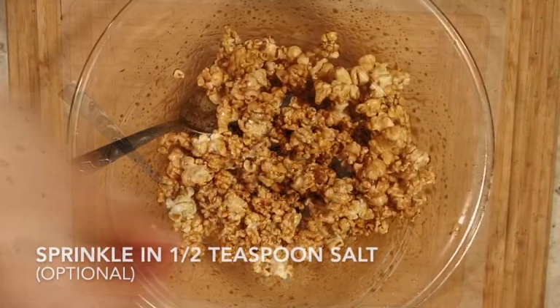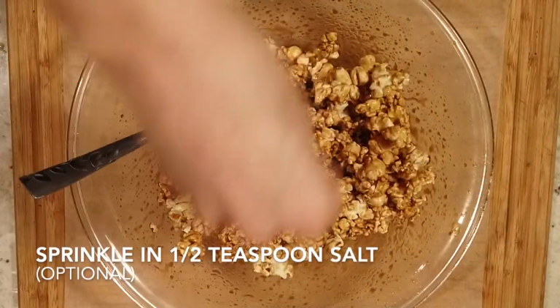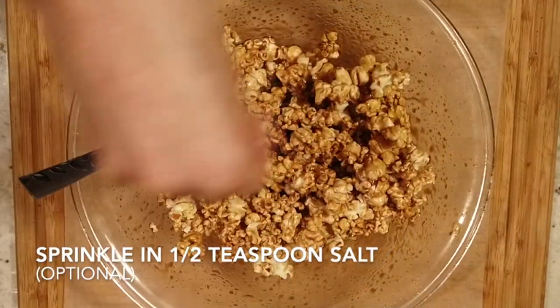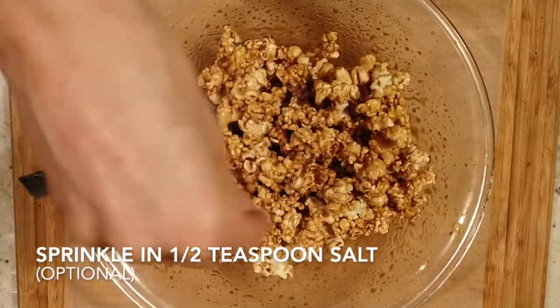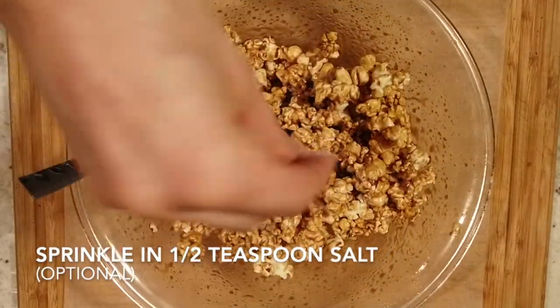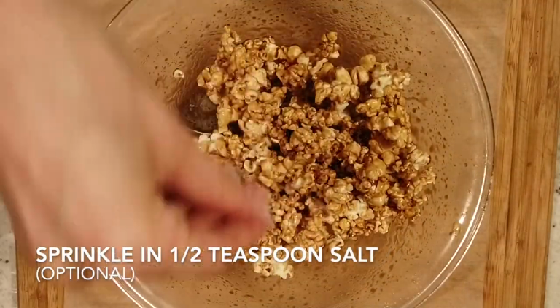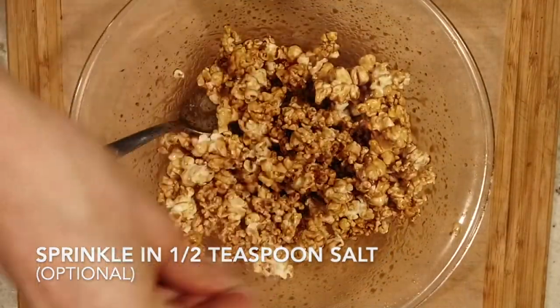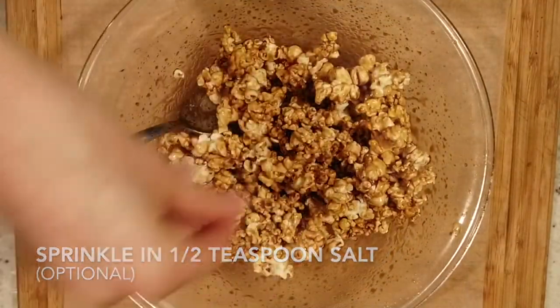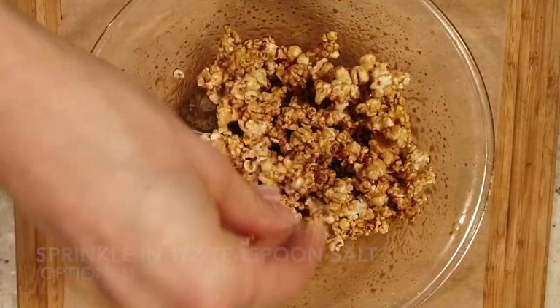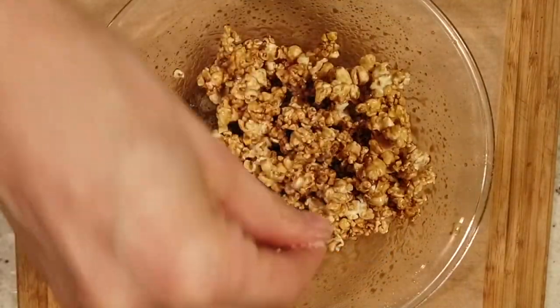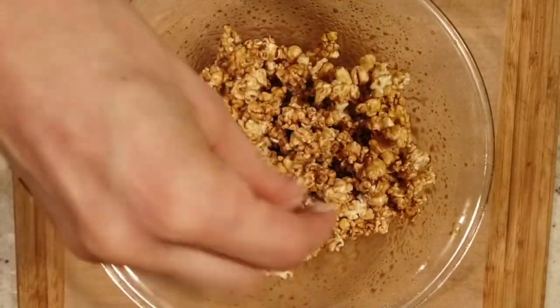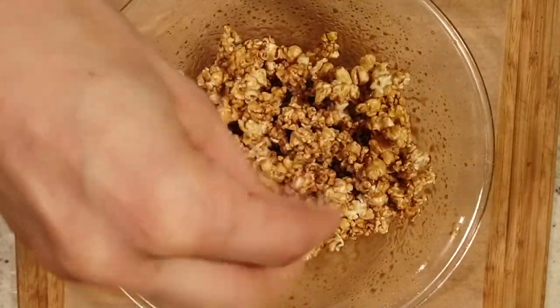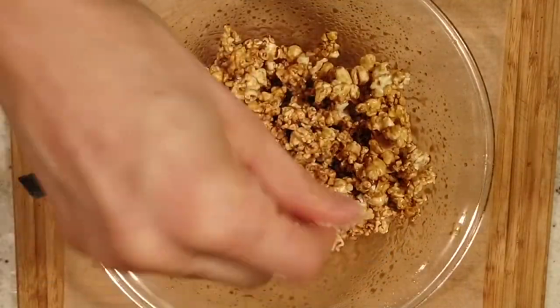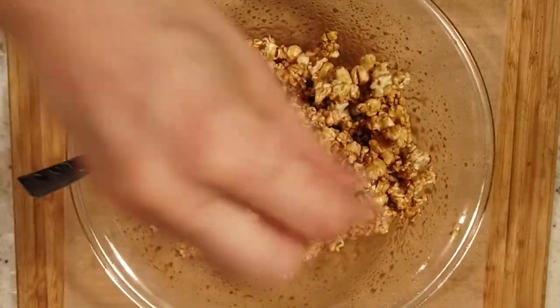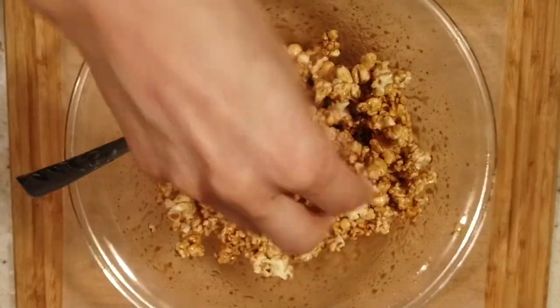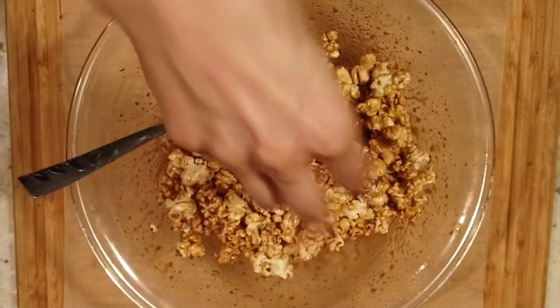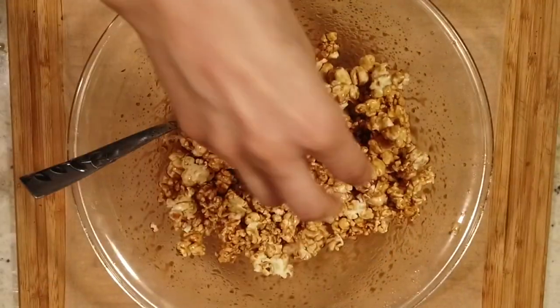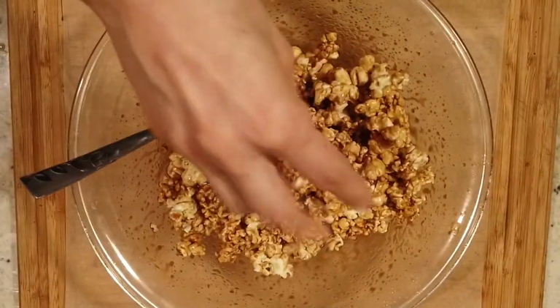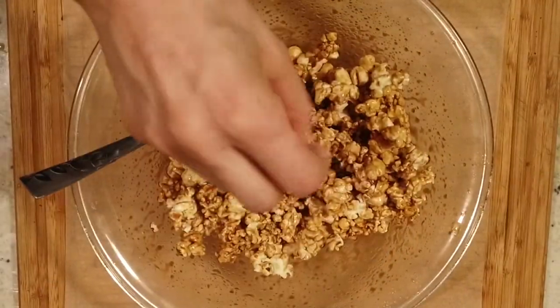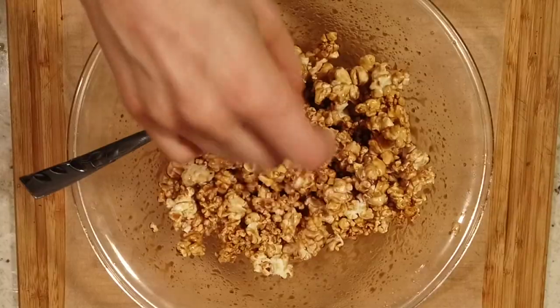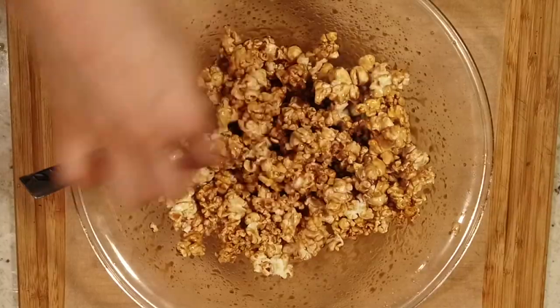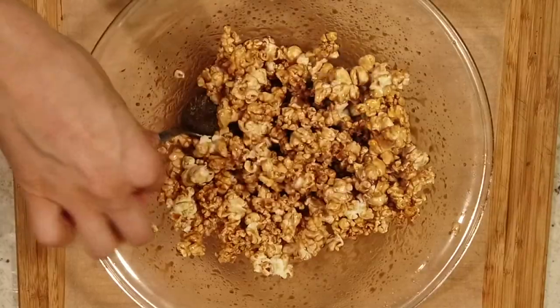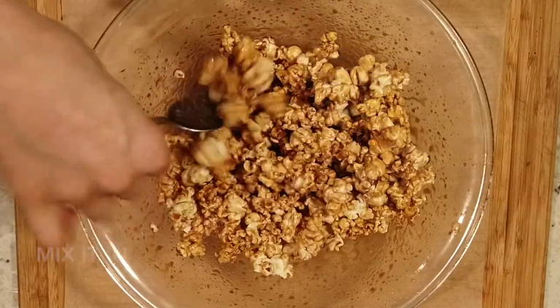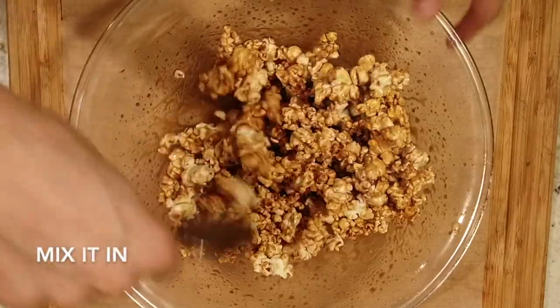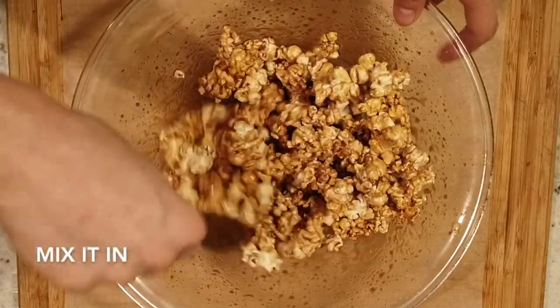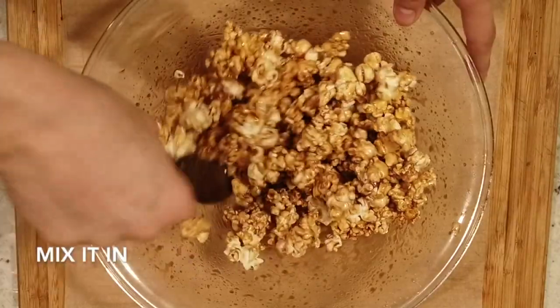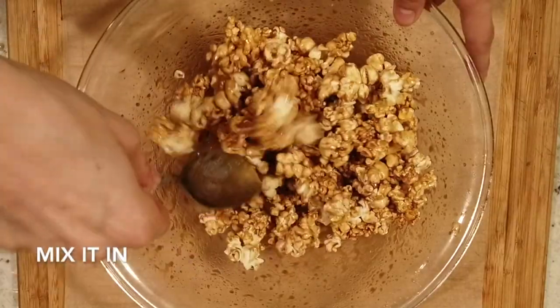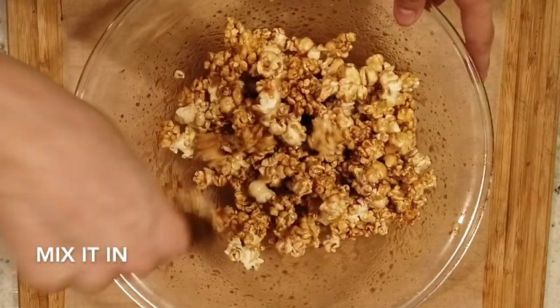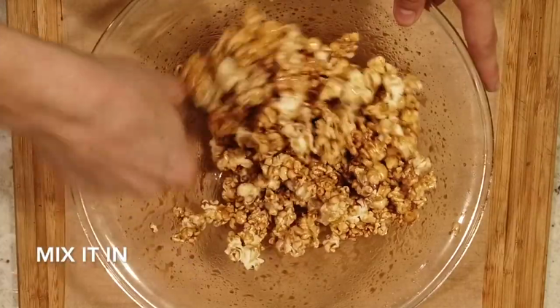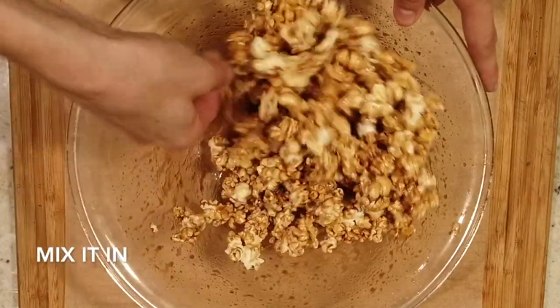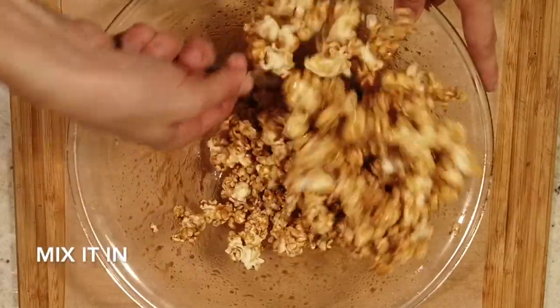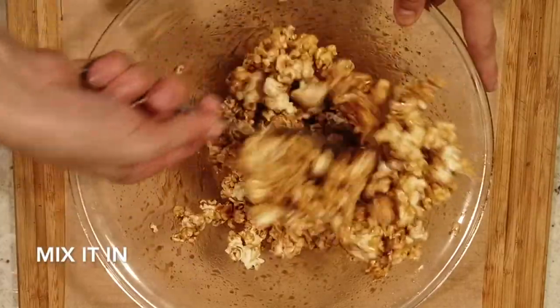If you want, sprinkle in about a half teaspoon of salt to help bring out the flavors — don't worry, it's not going to make it really salty.